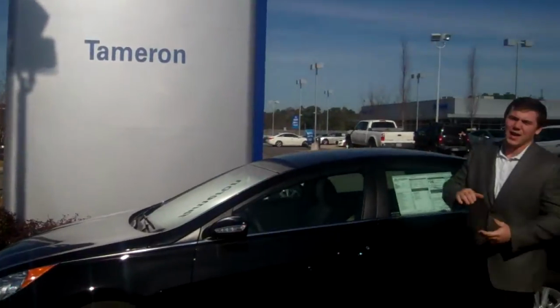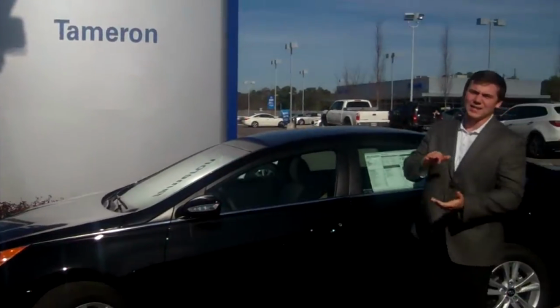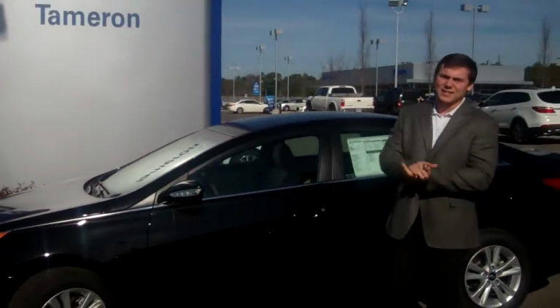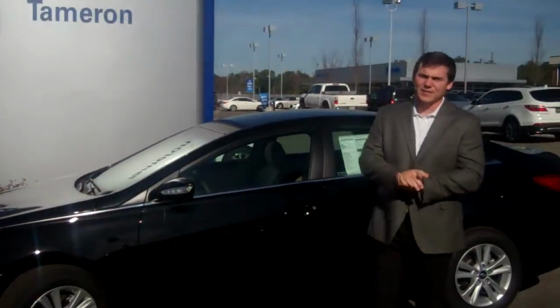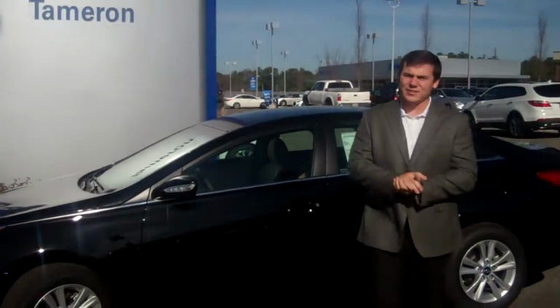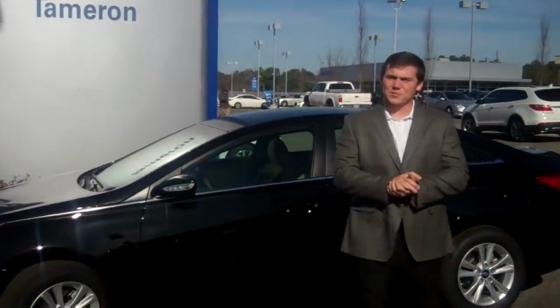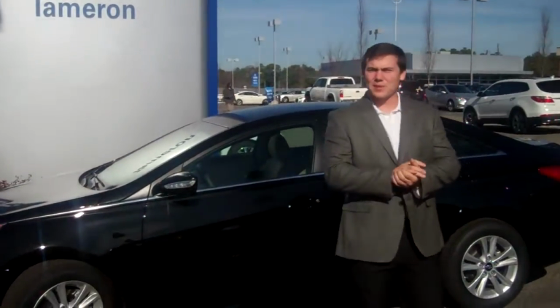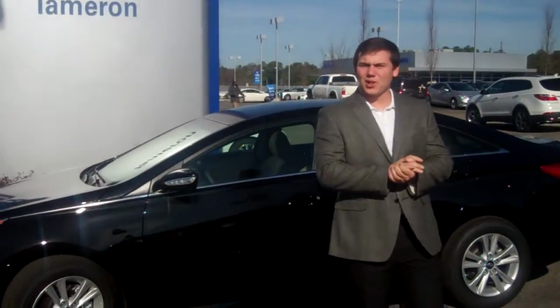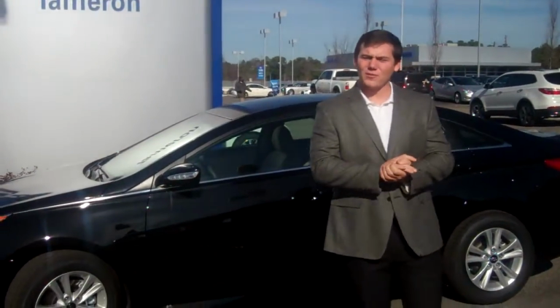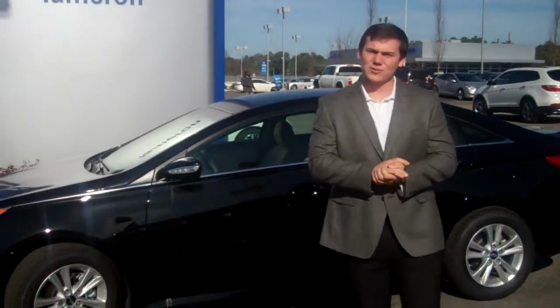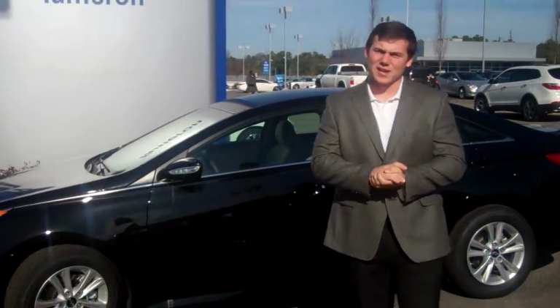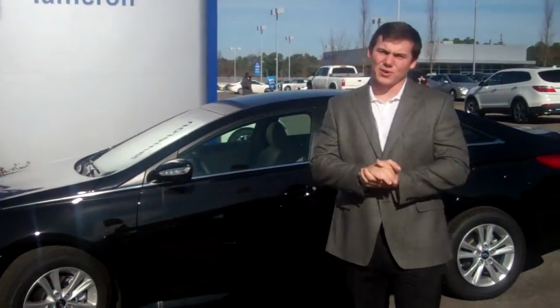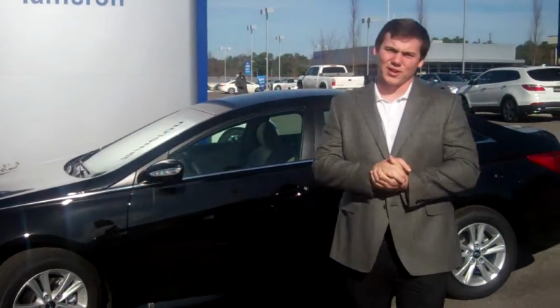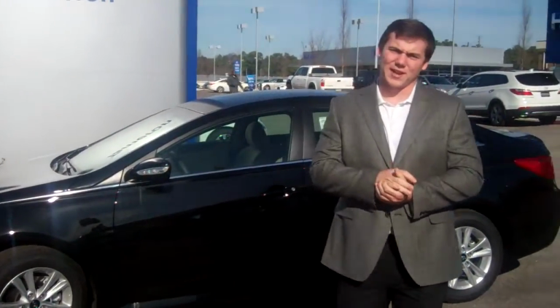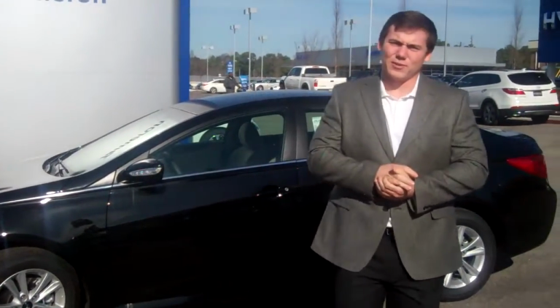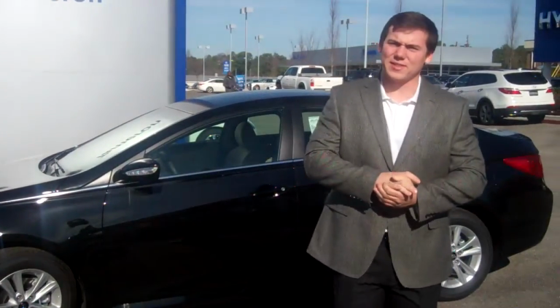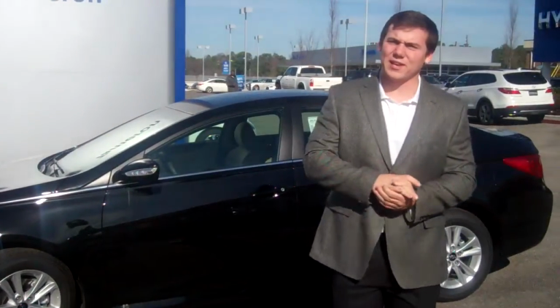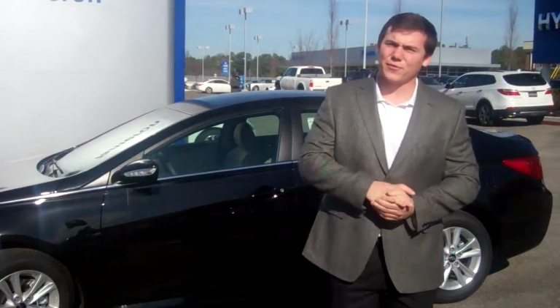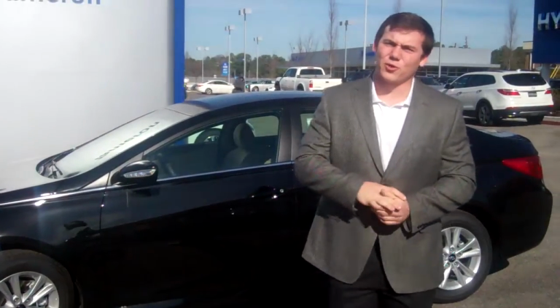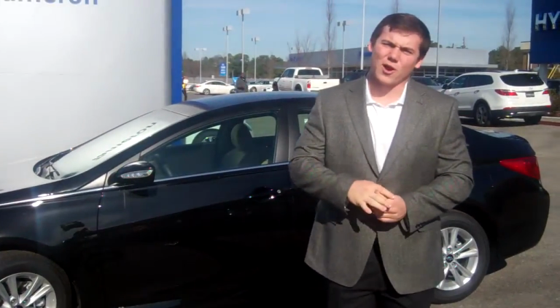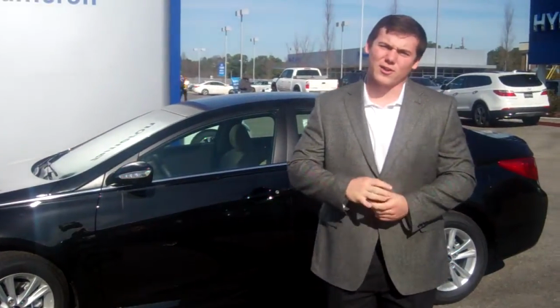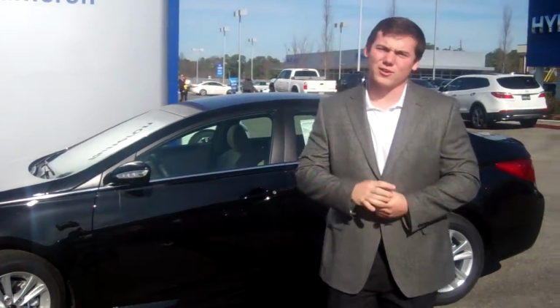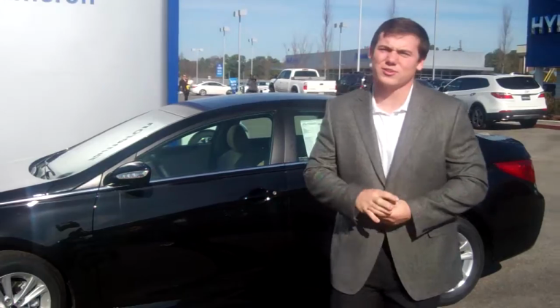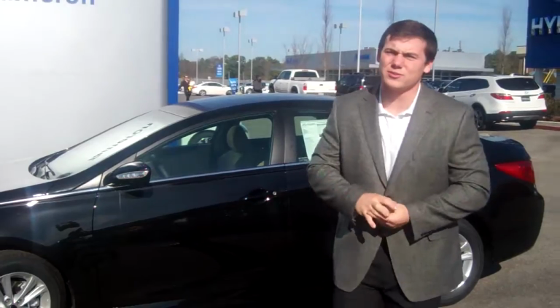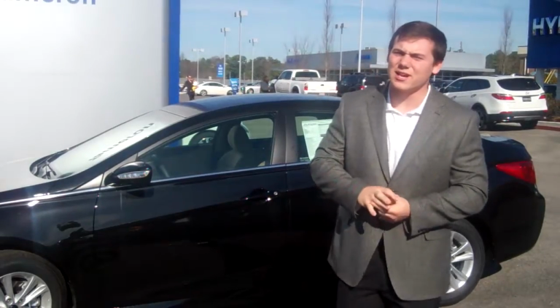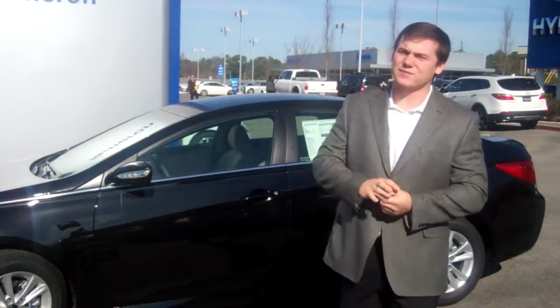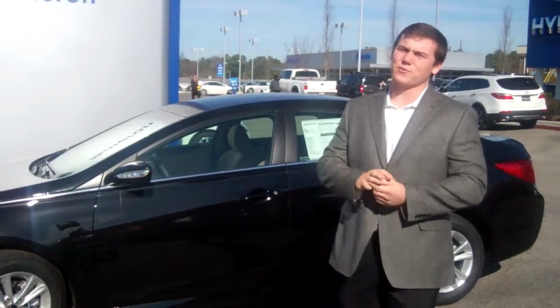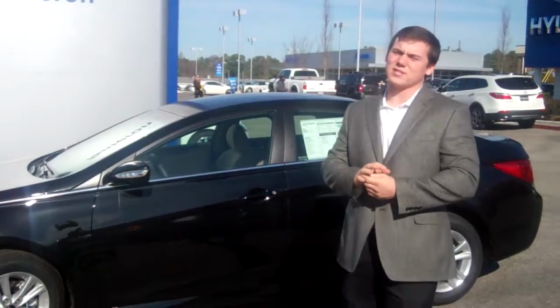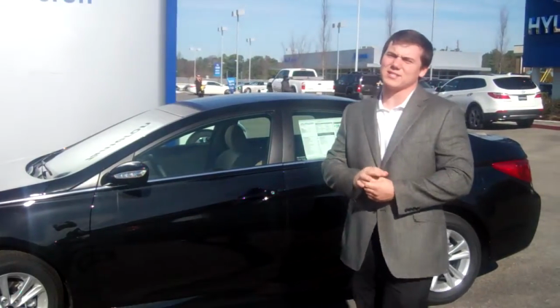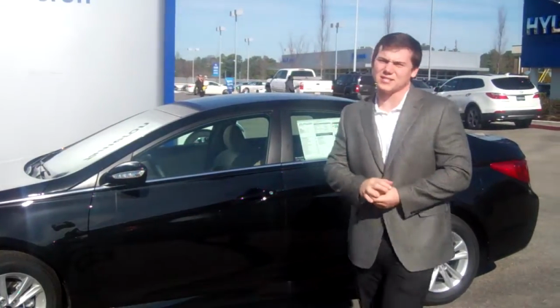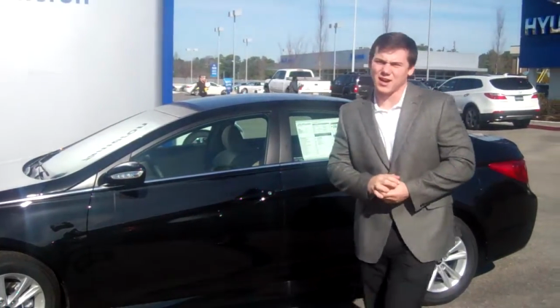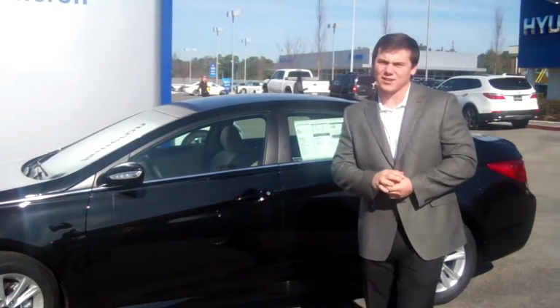Hey Steve, this is Blake McLaughlin with Tamron Hyundai. I want to thank you for inquiring on the 2014 Sonata.